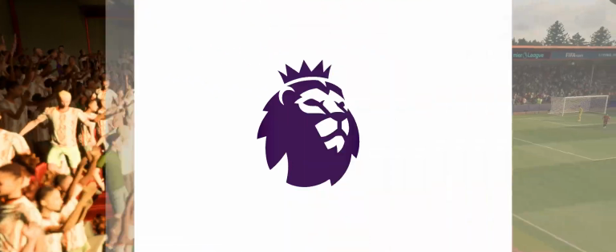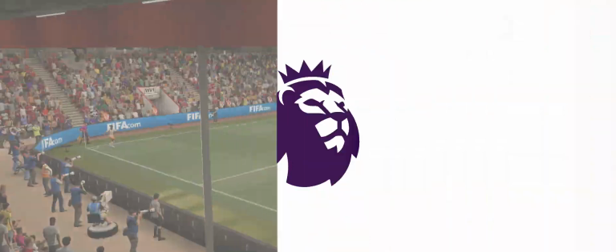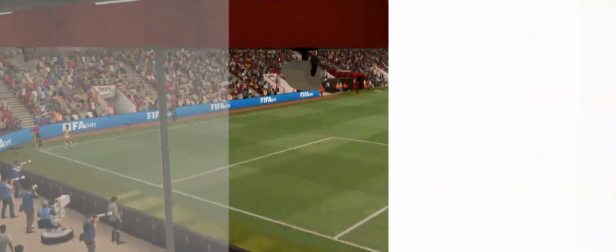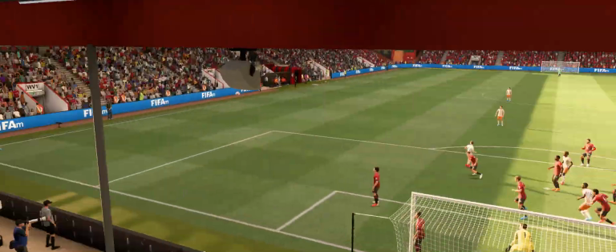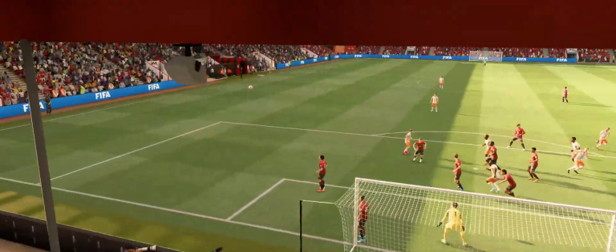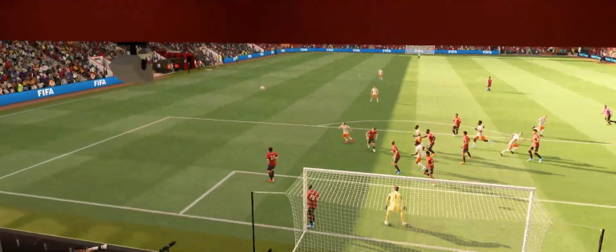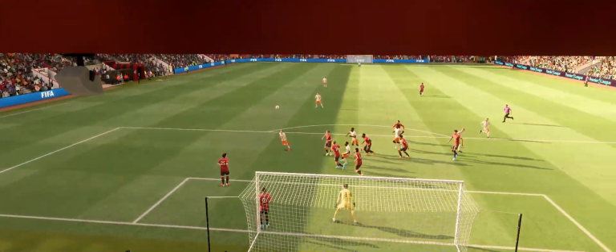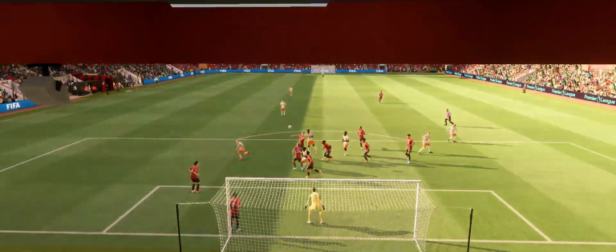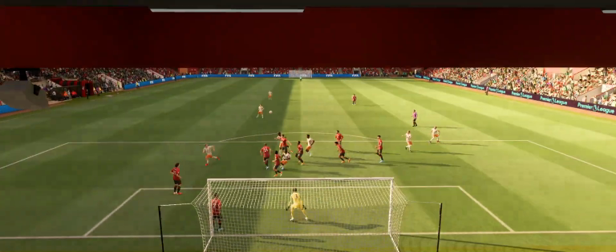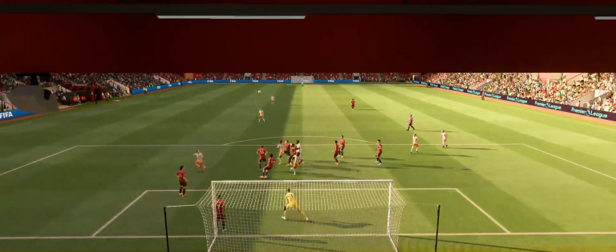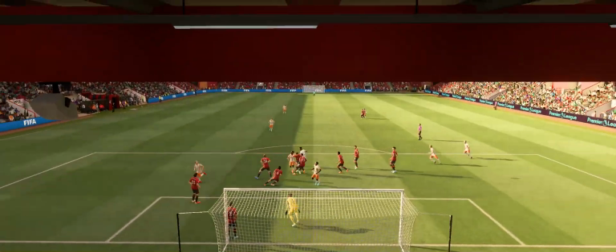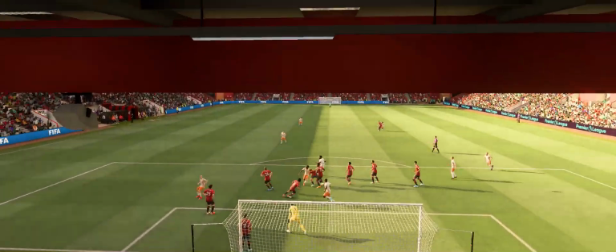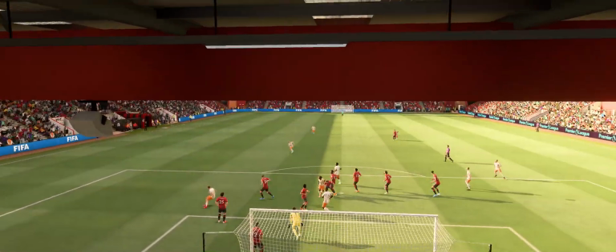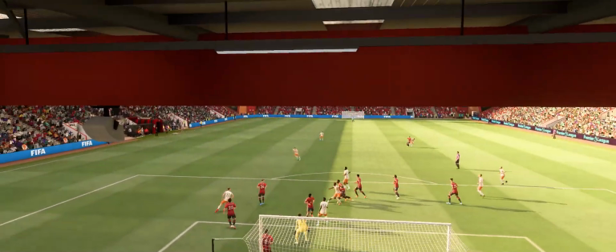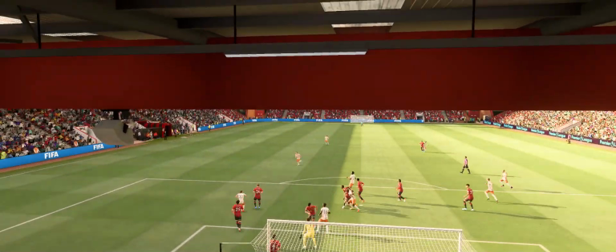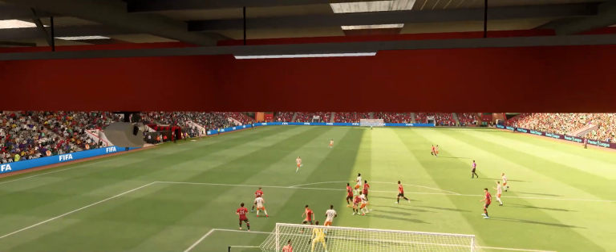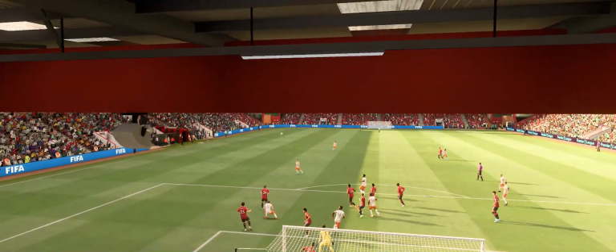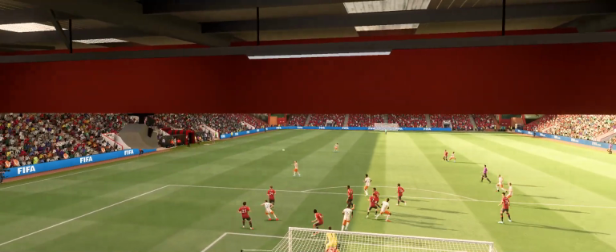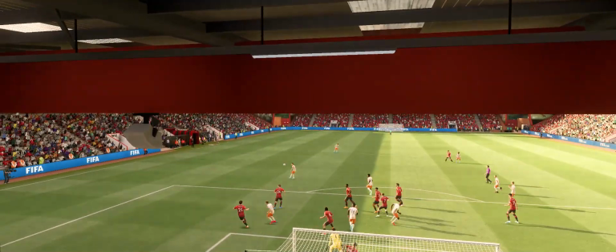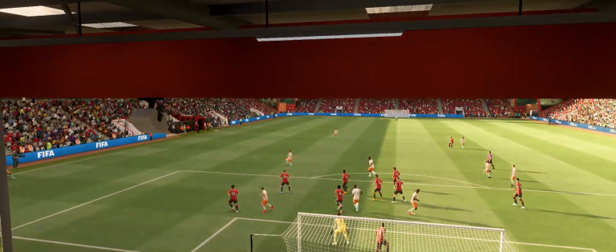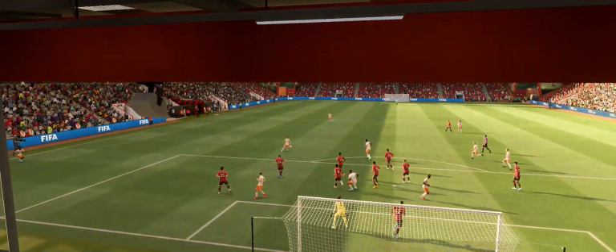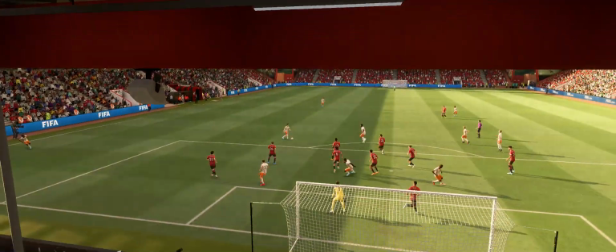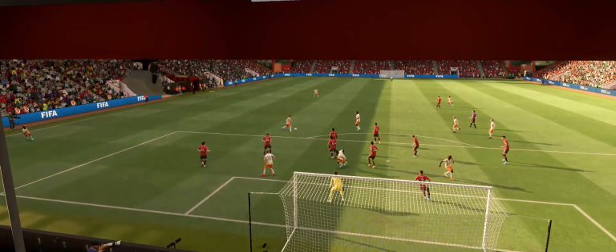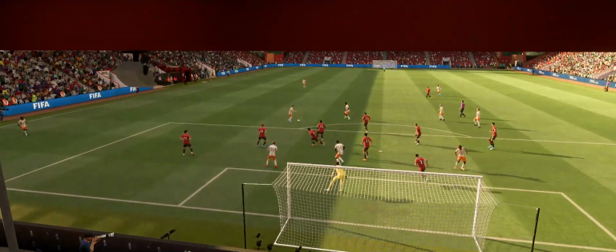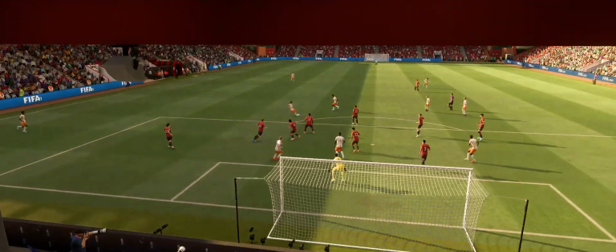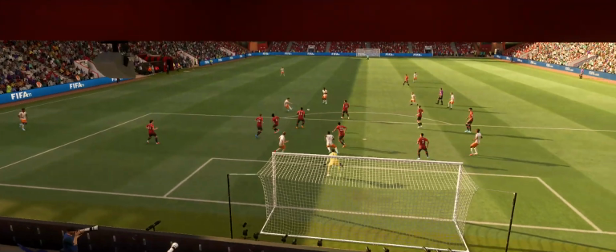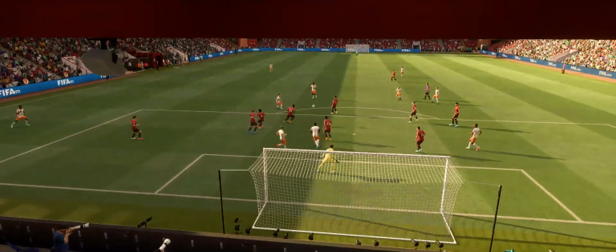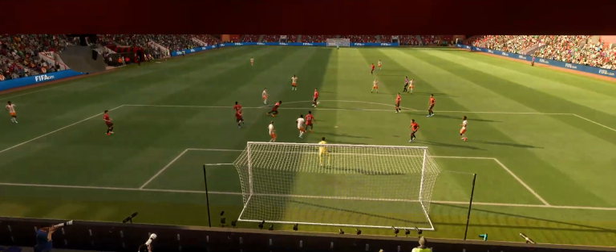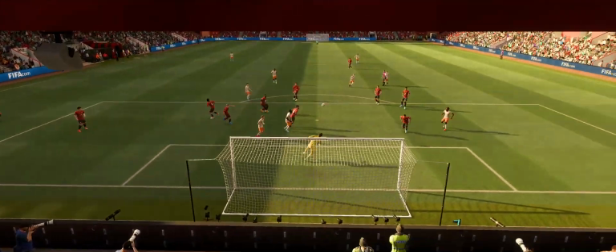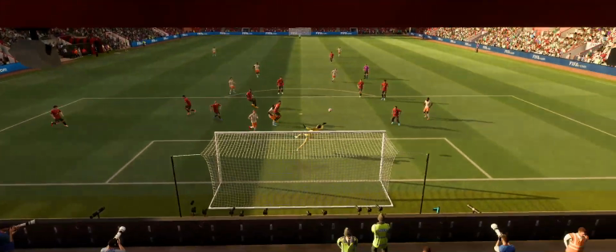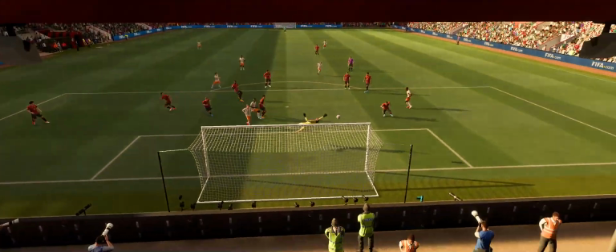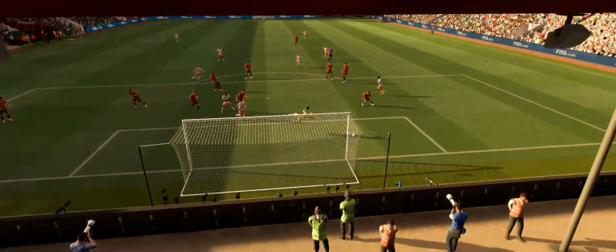Well, here's the replay, and as you can see, this is almost perfect. Lots of curve and enough pace on it. The keeper had no chance.